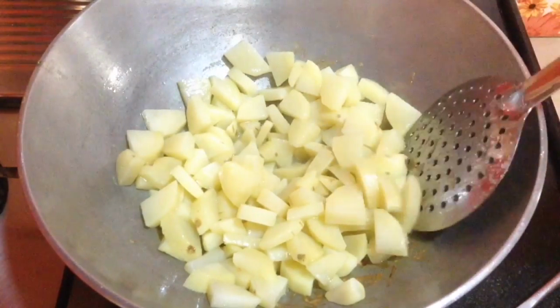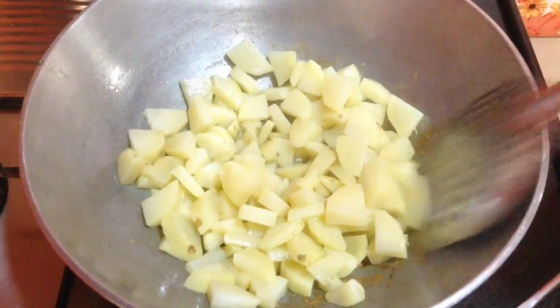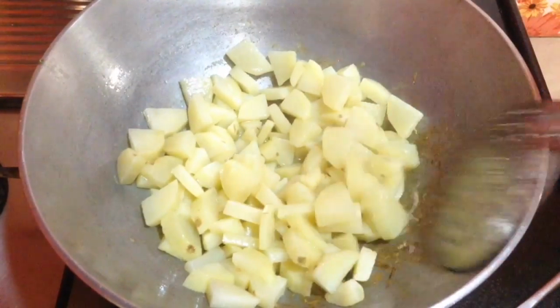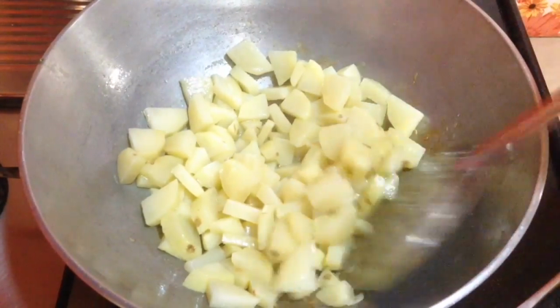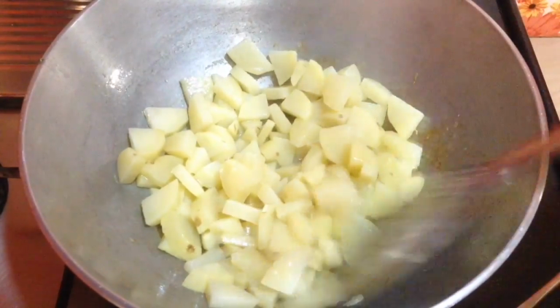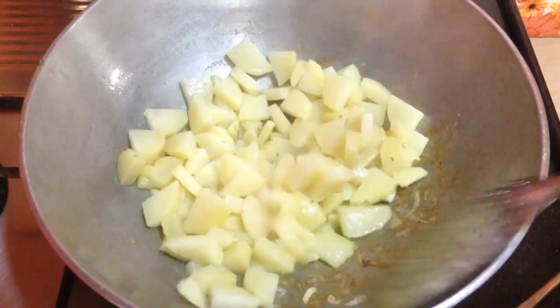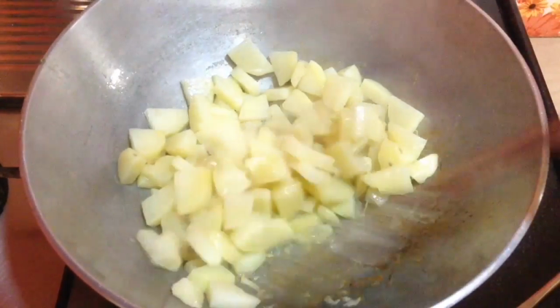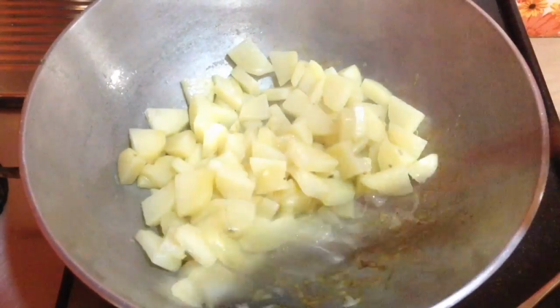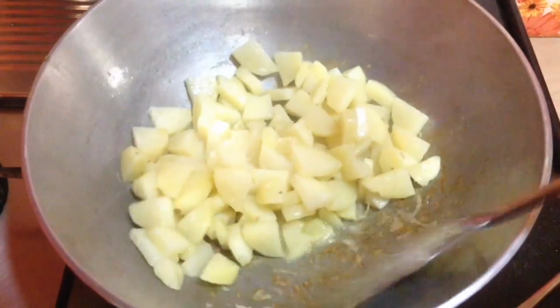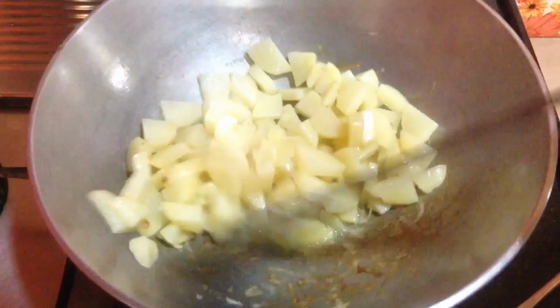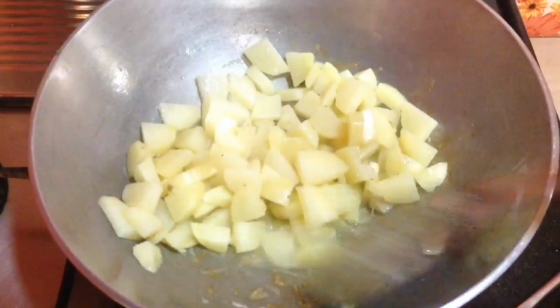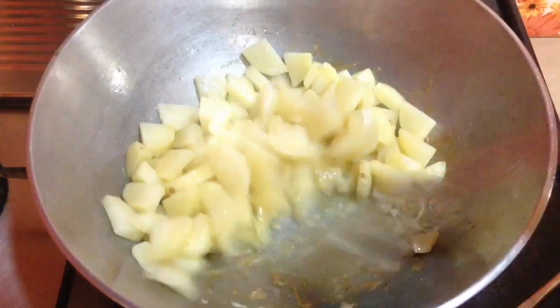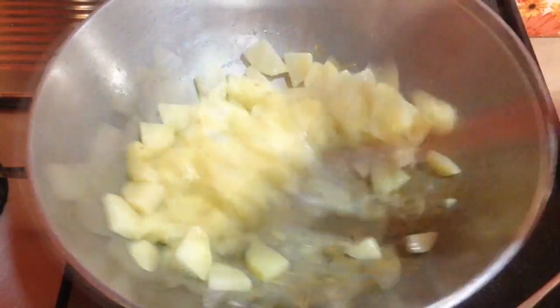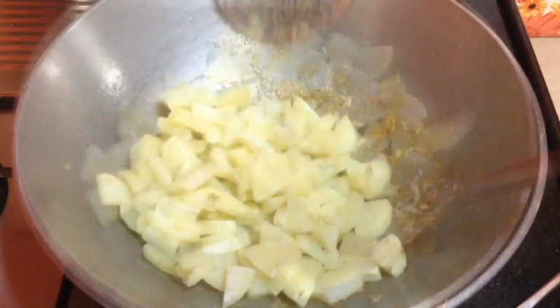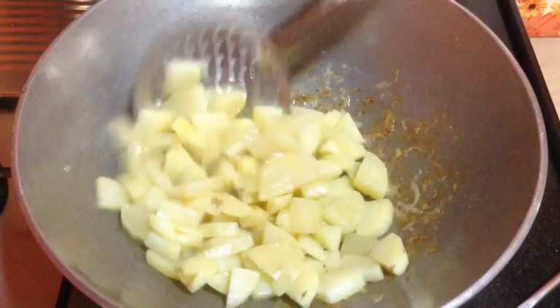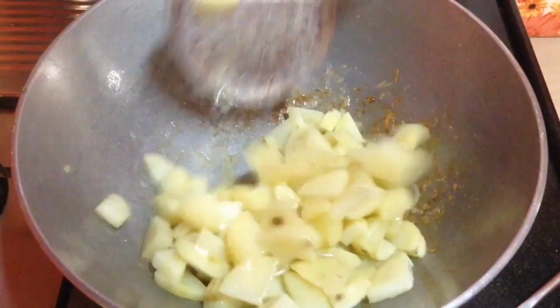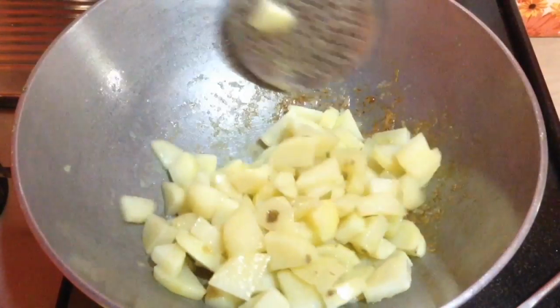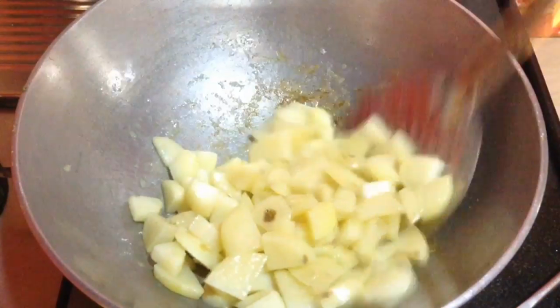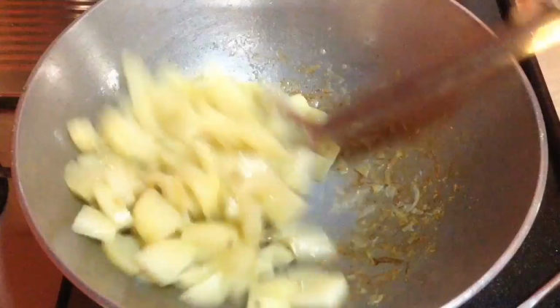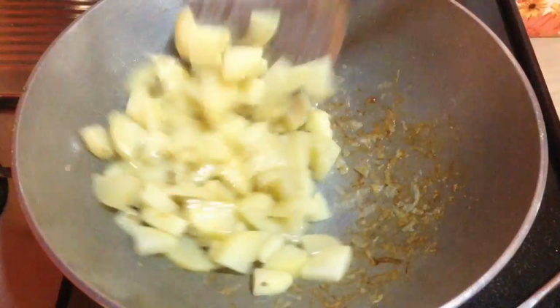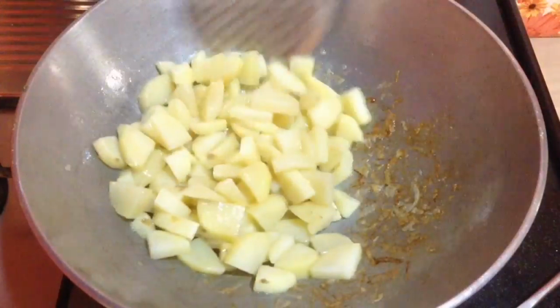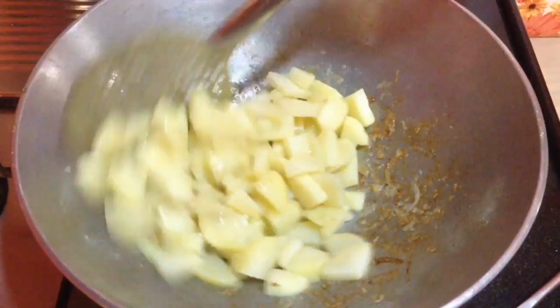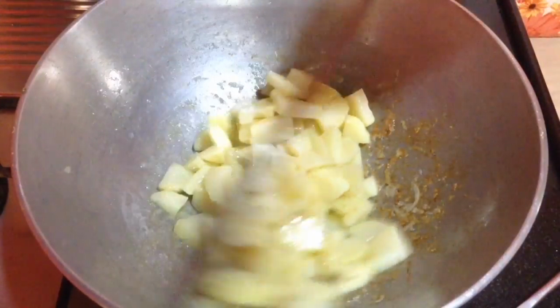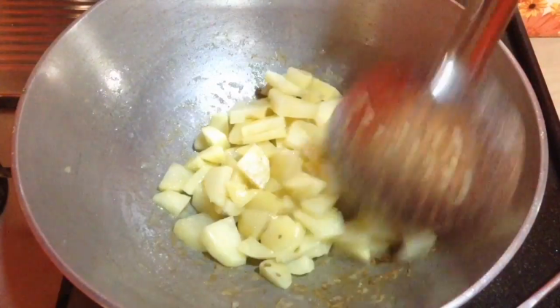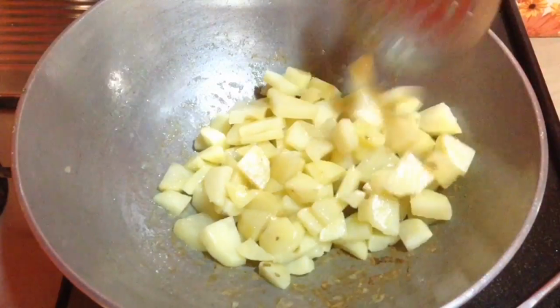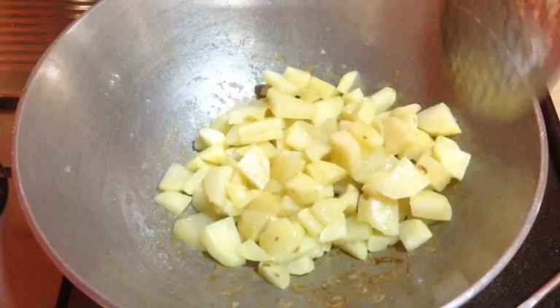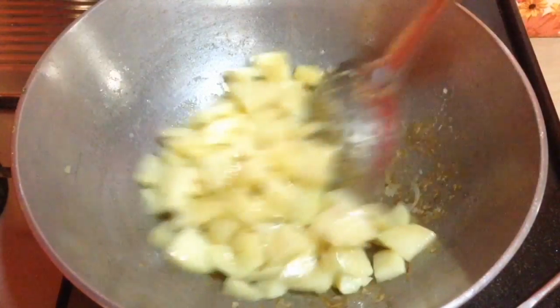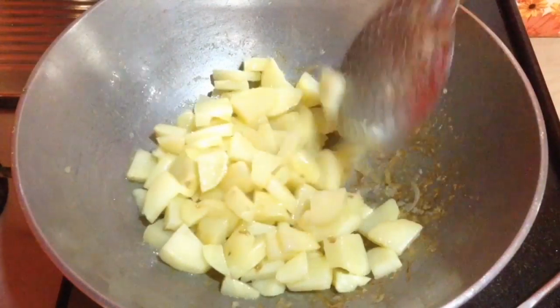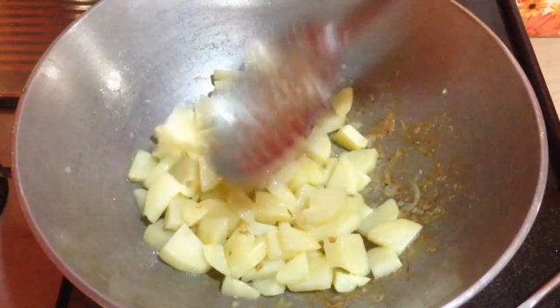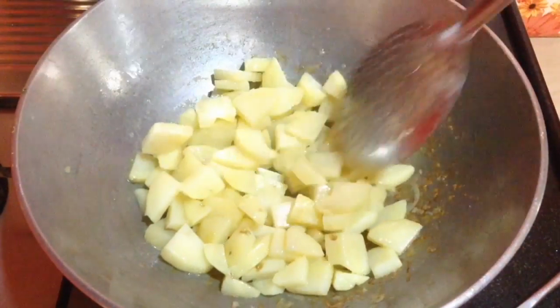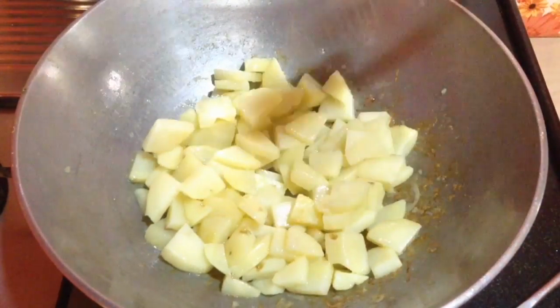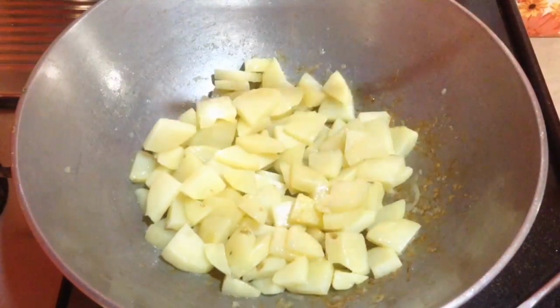Now once this is done I will remove it from the pan and start with the next step — that is roasting the green masala.